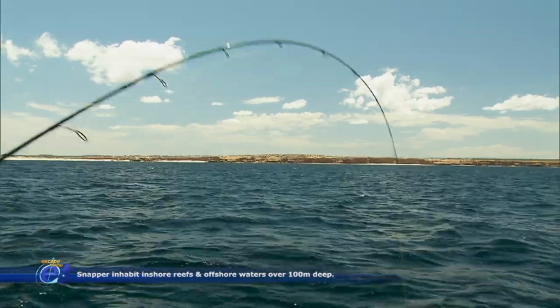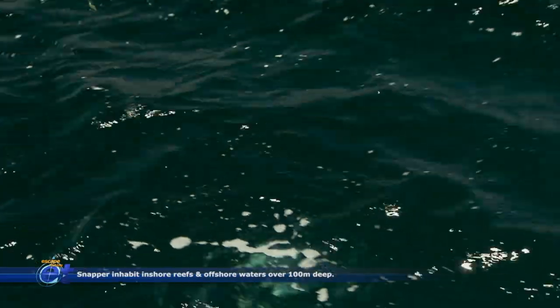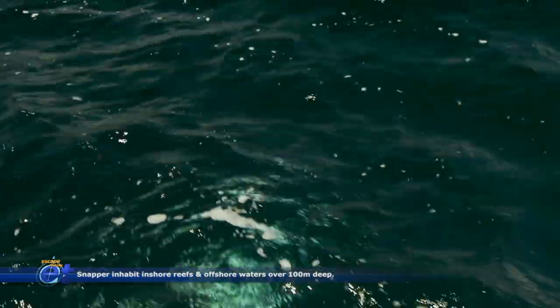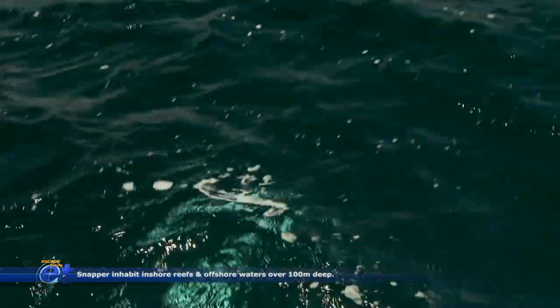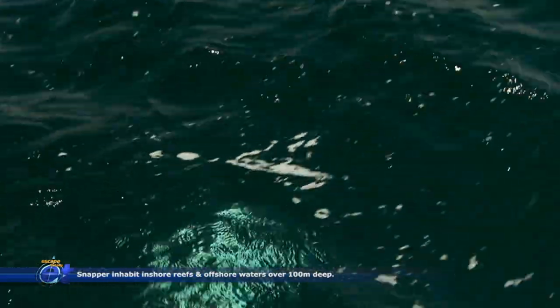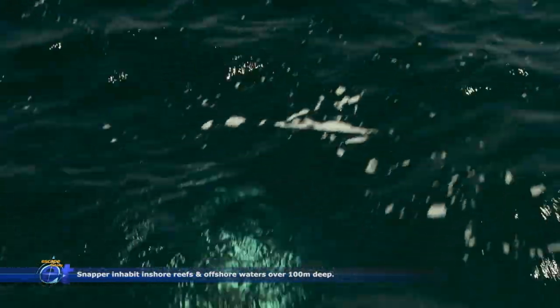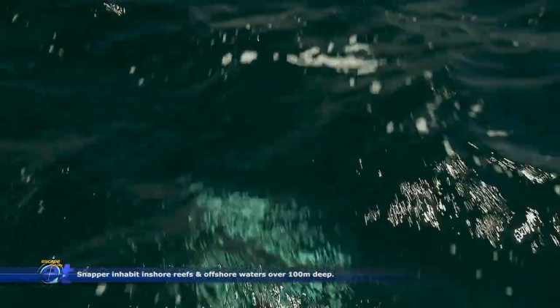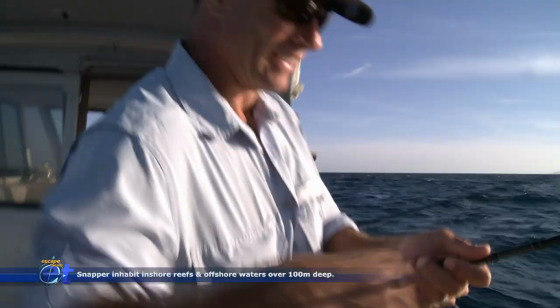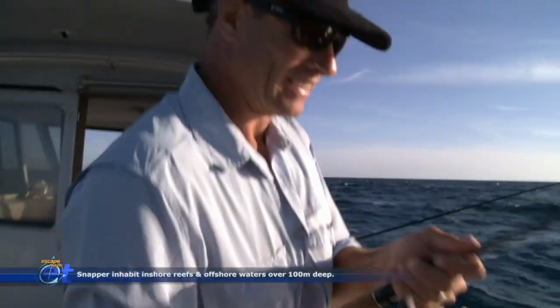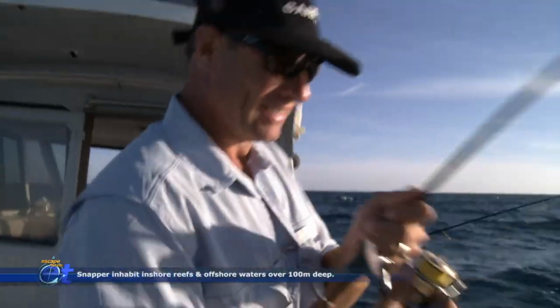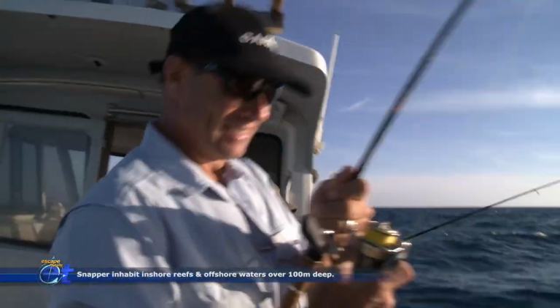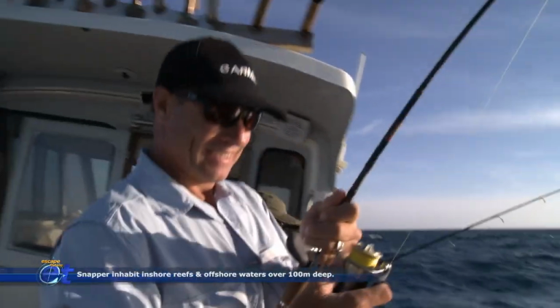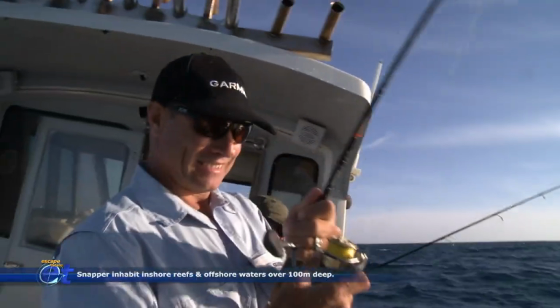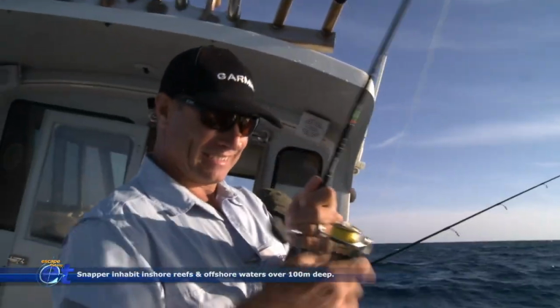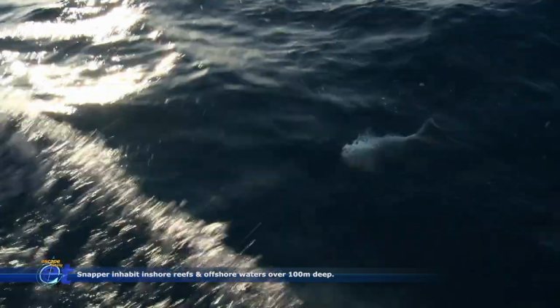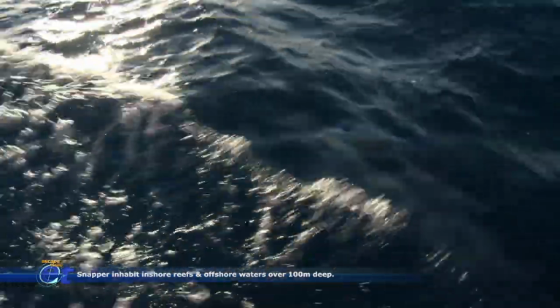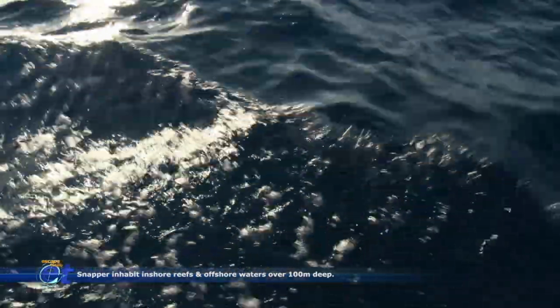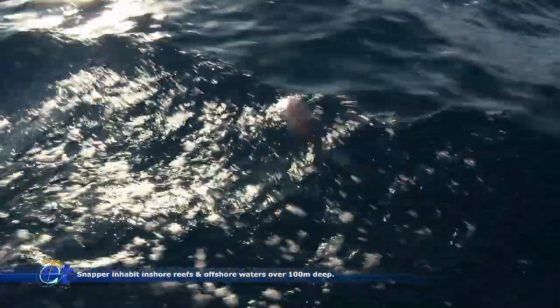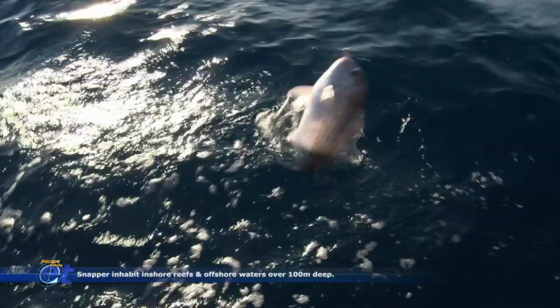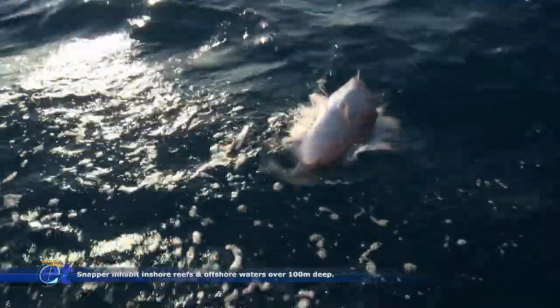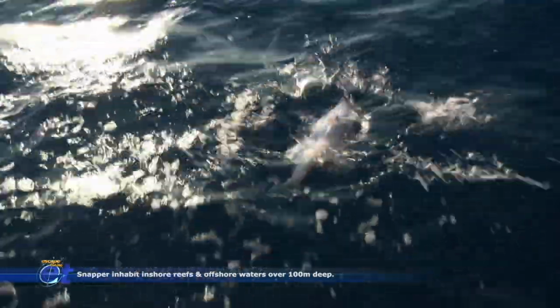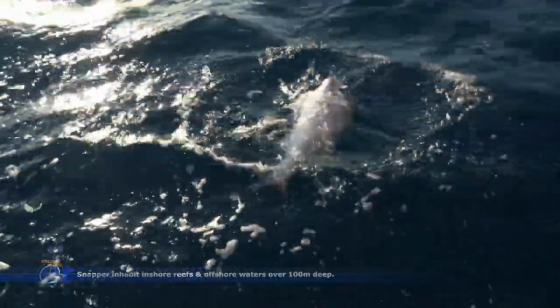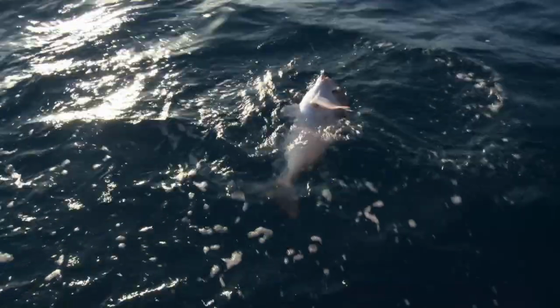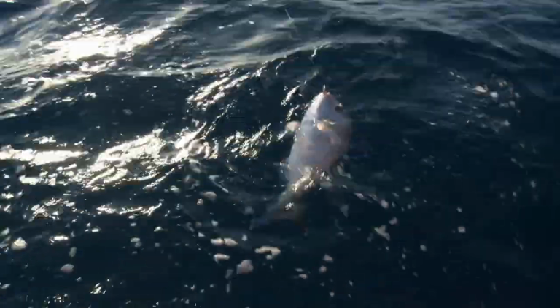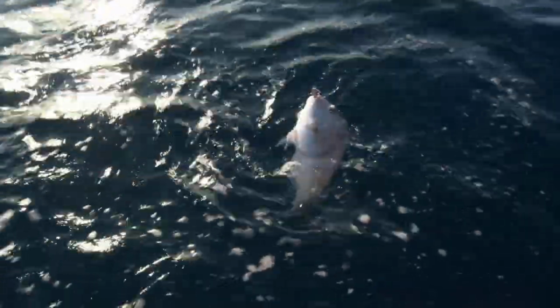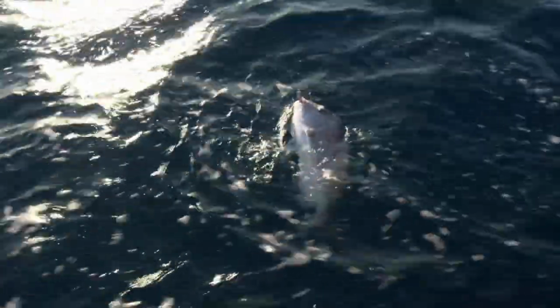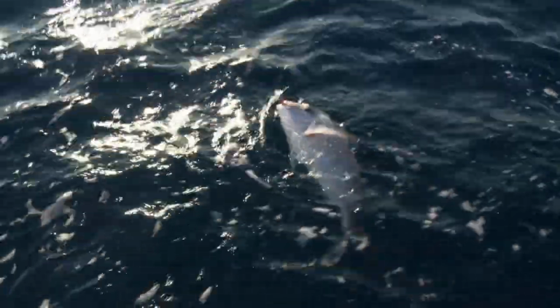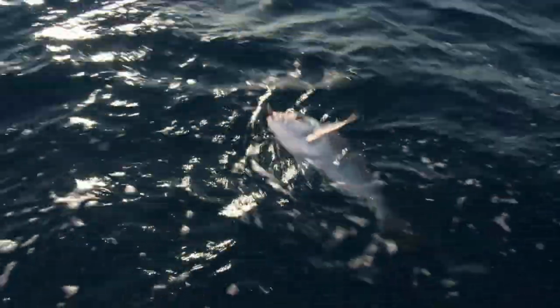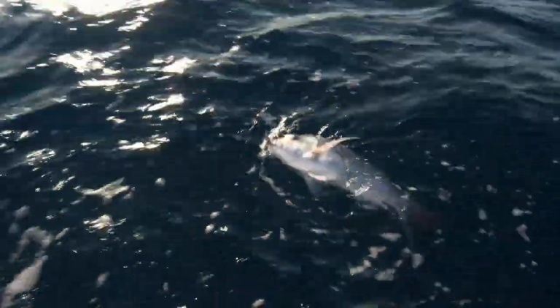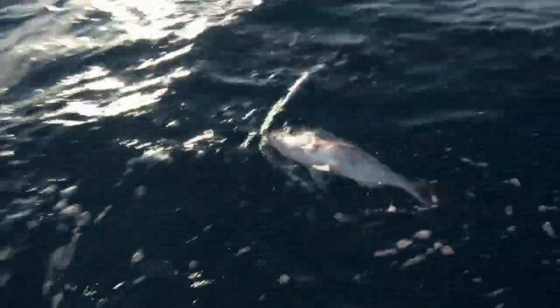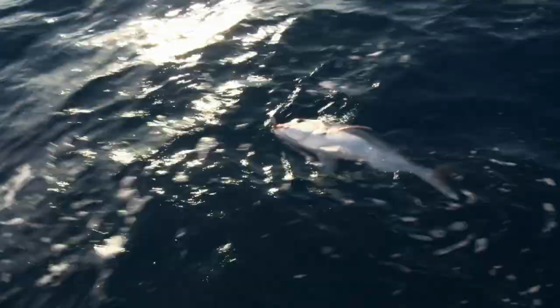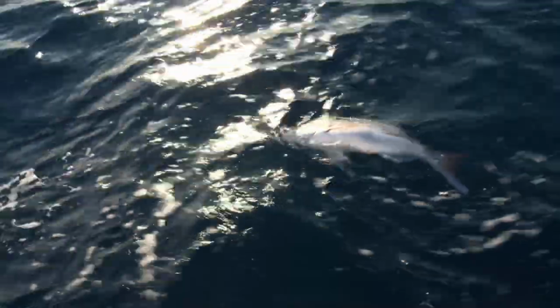Oh my God! That's just ballistic! She's a snapper shape — looks like a reasonable snapper.